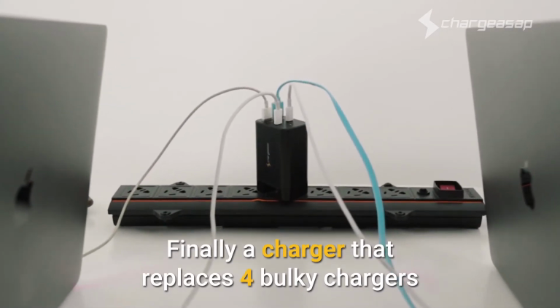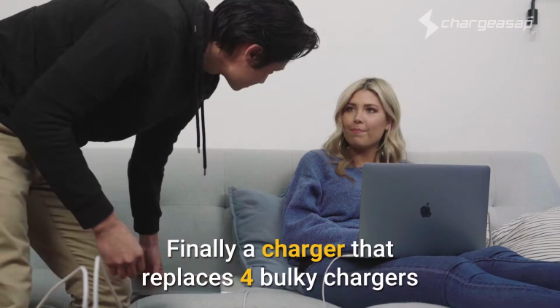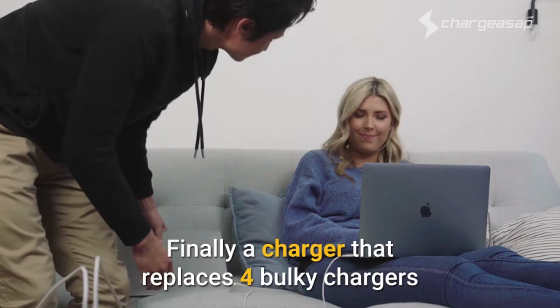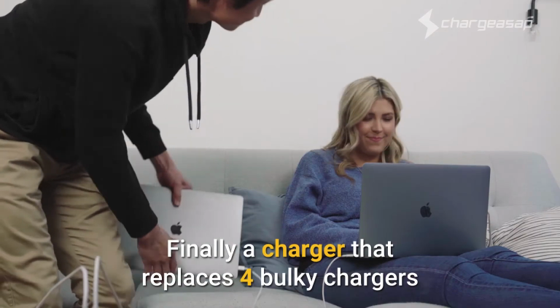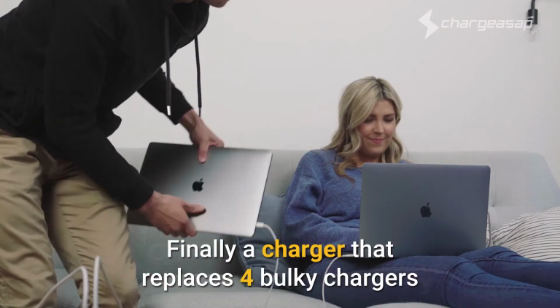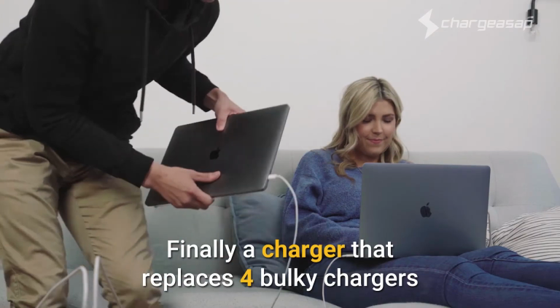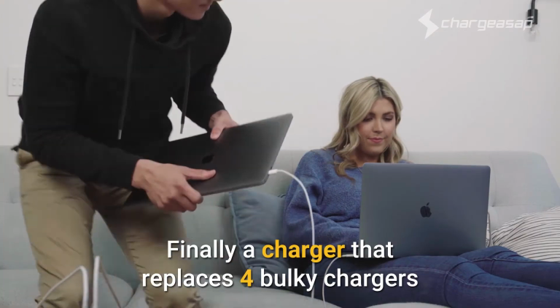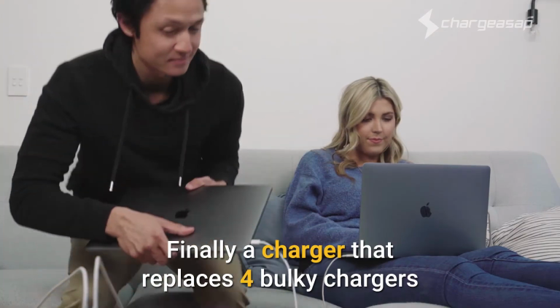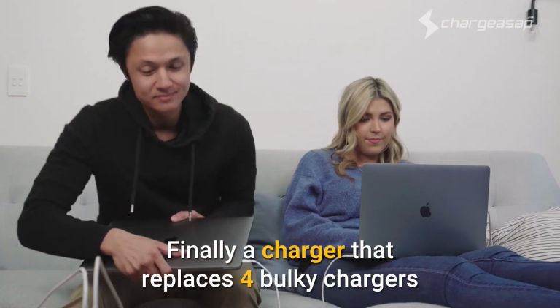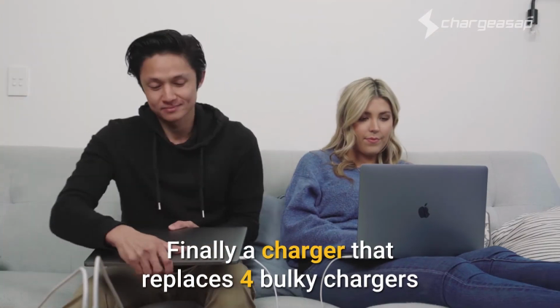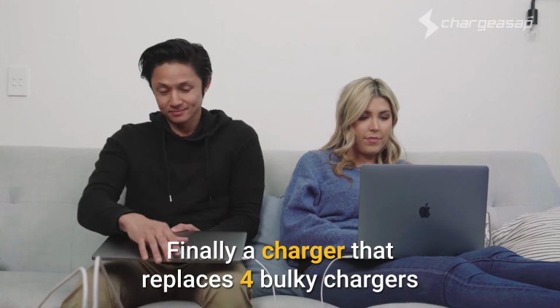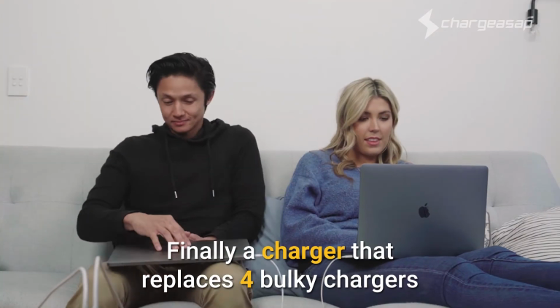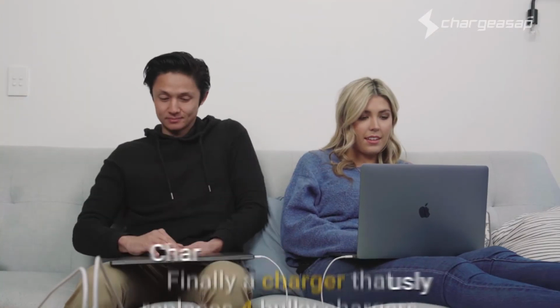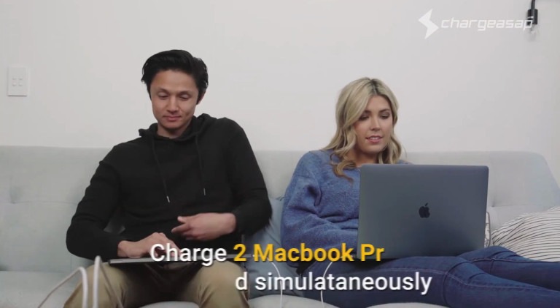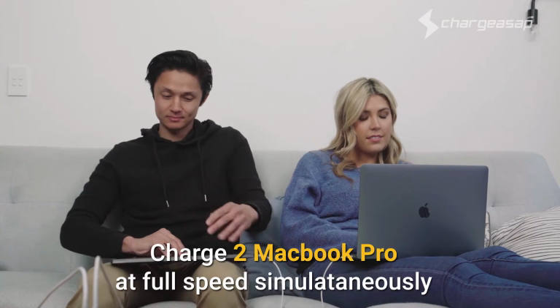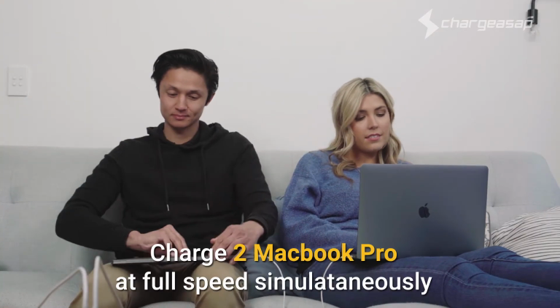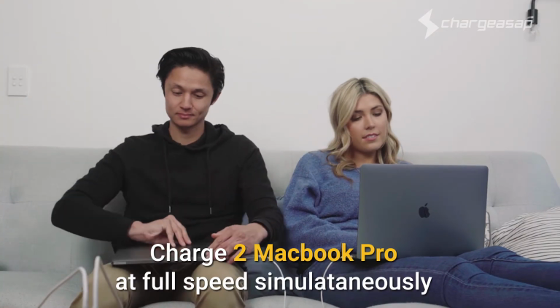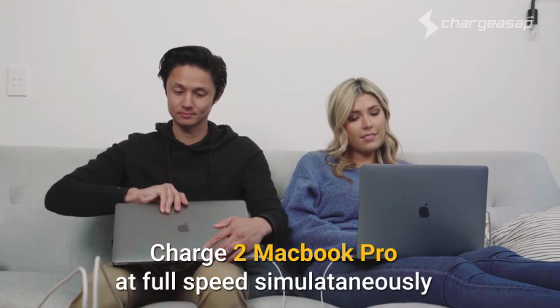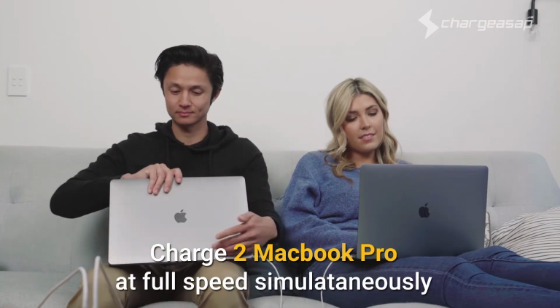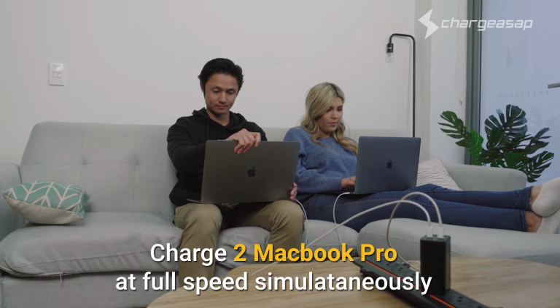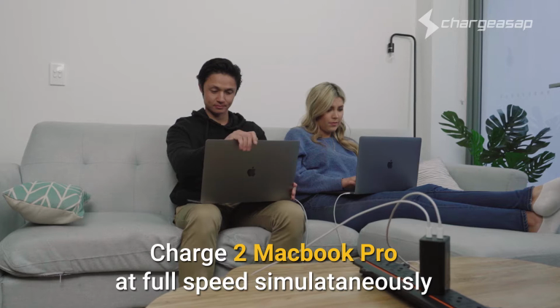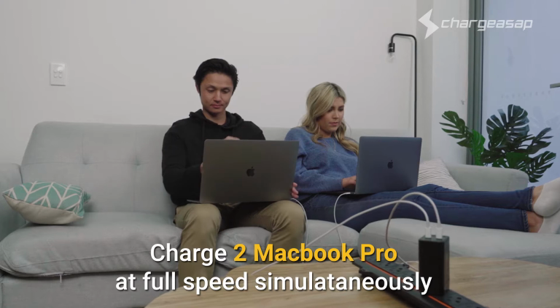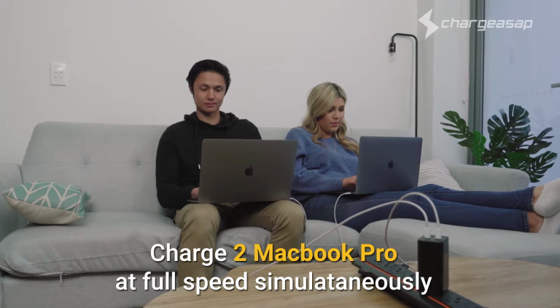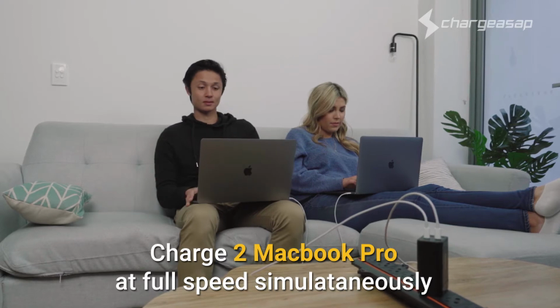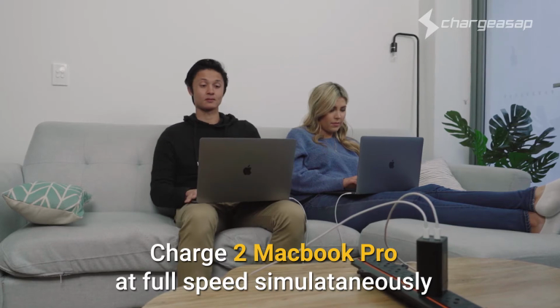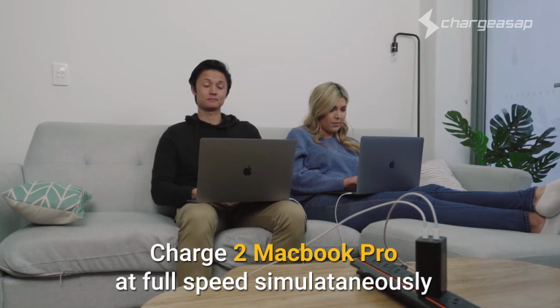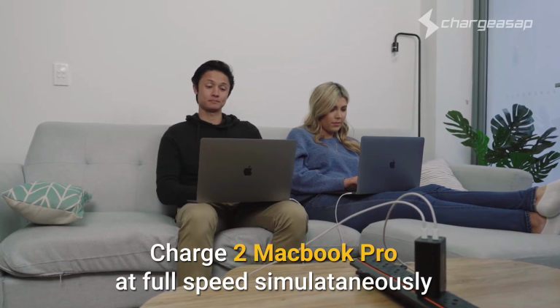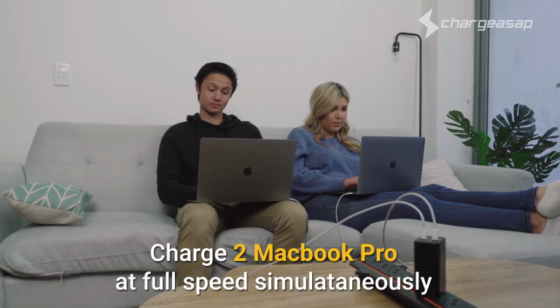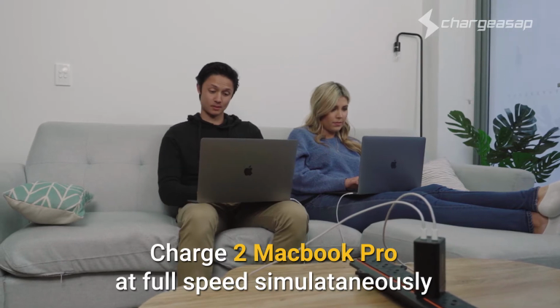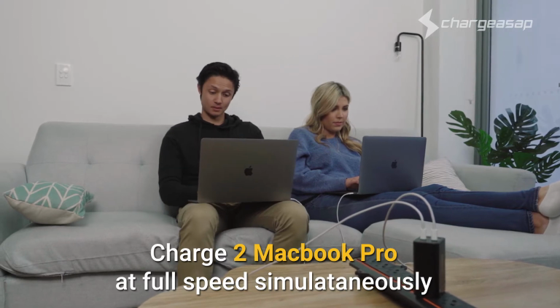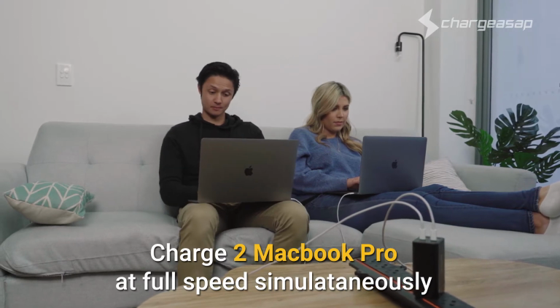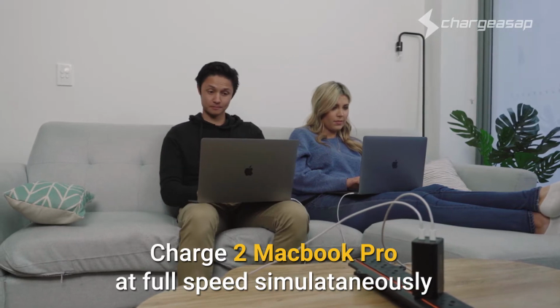World's first portable charger that can charge two MacBook Pros at full speed simultaneously.